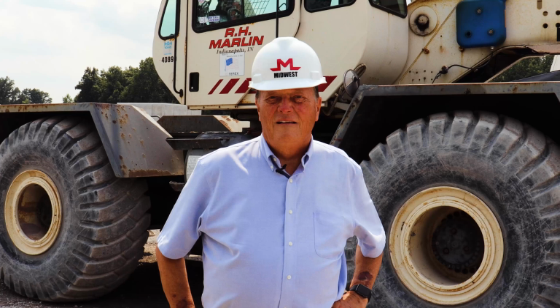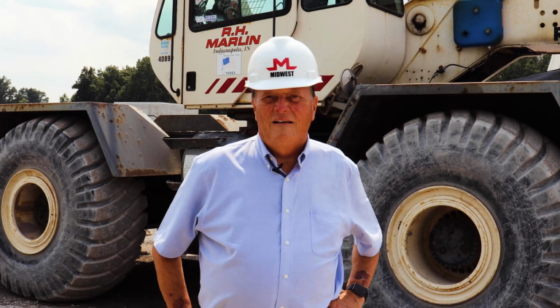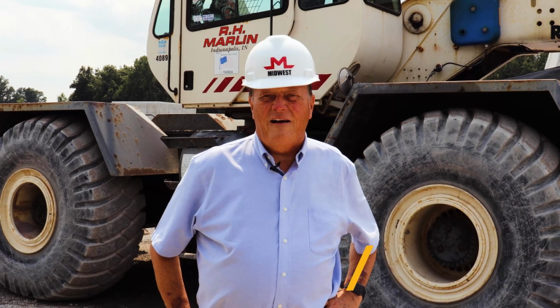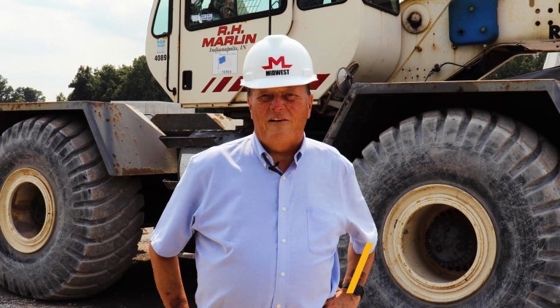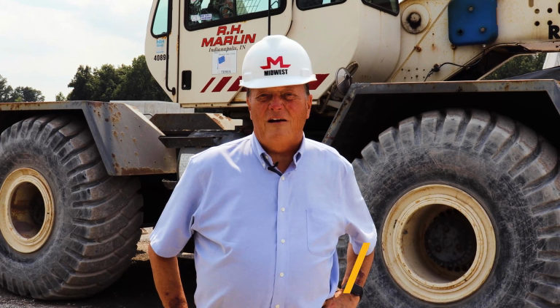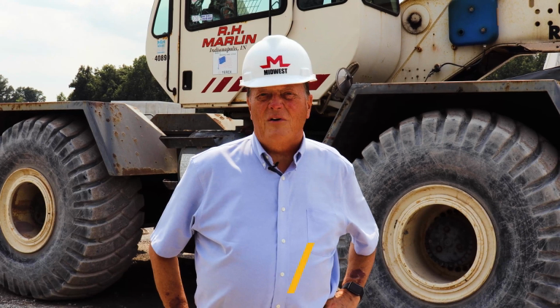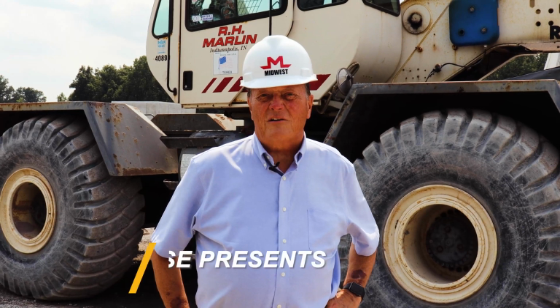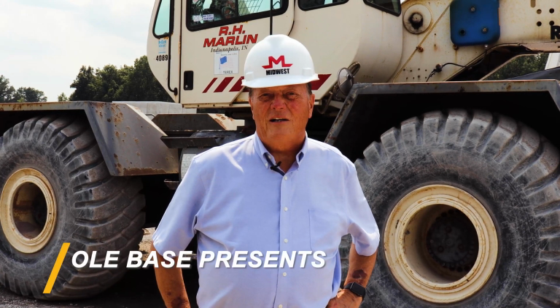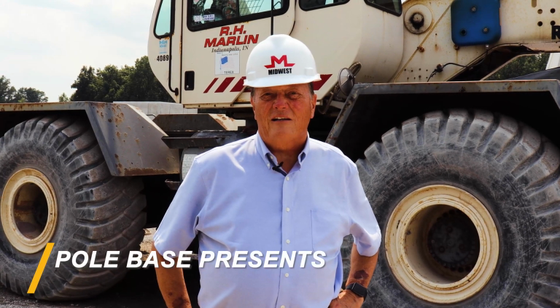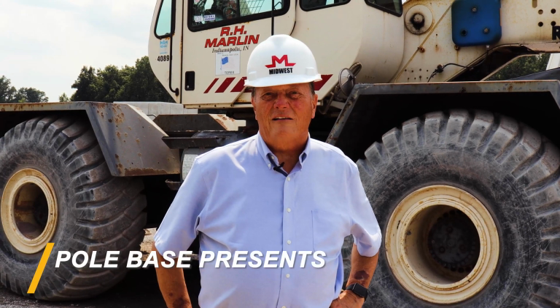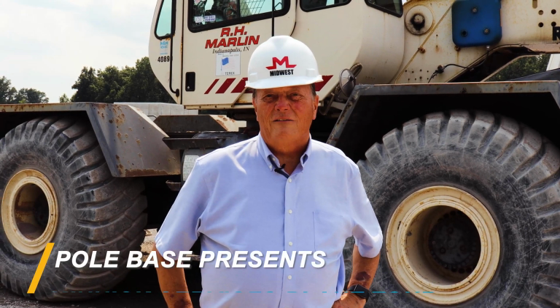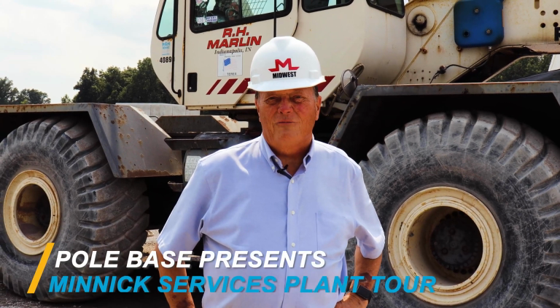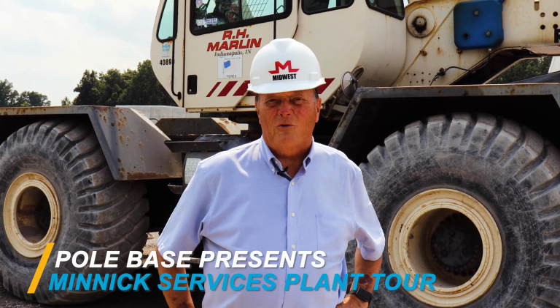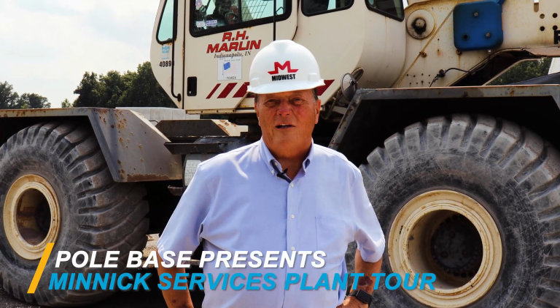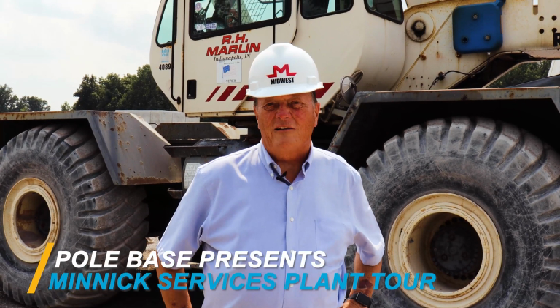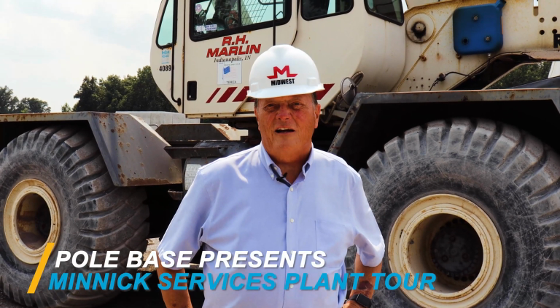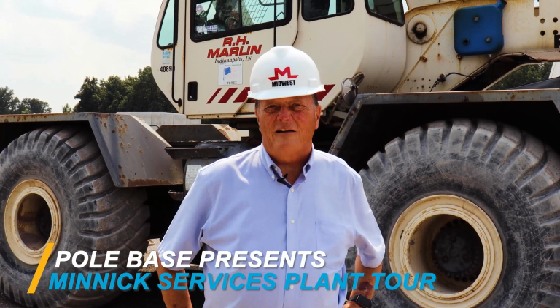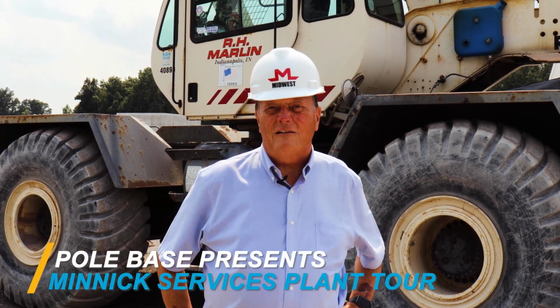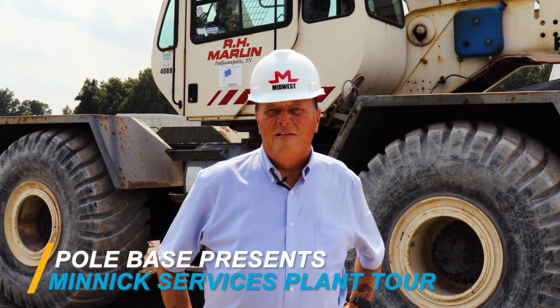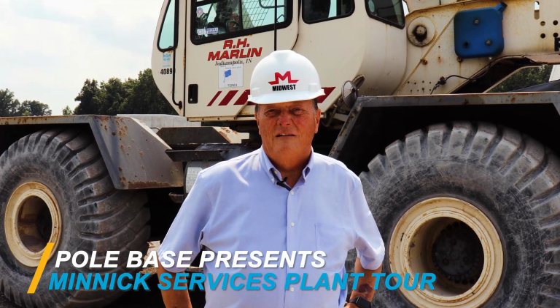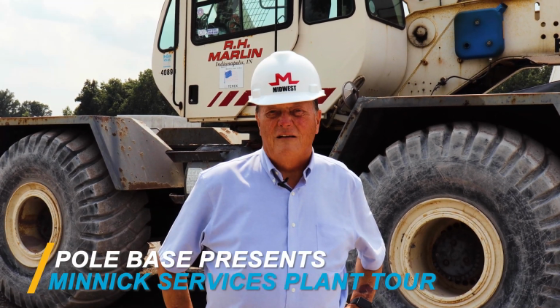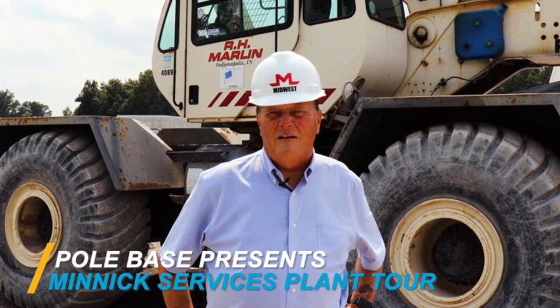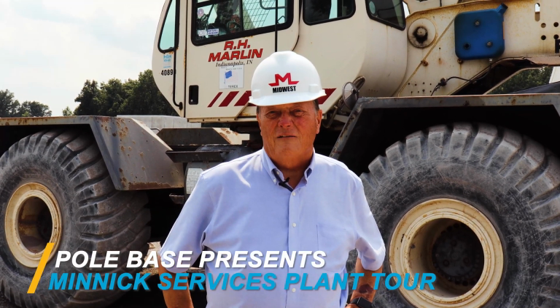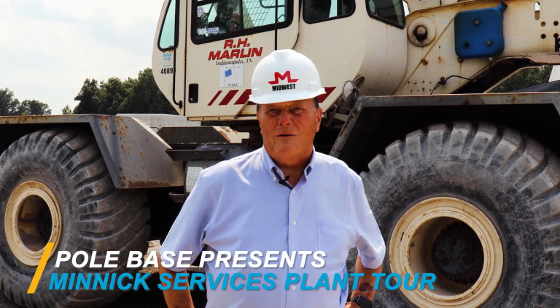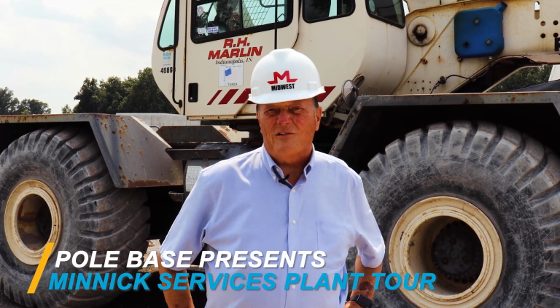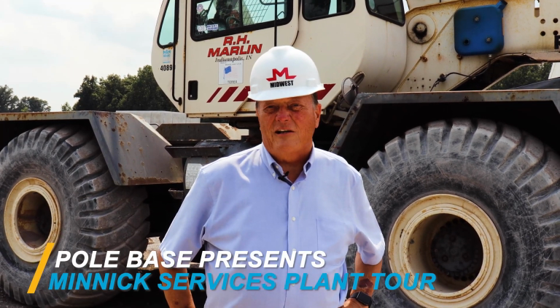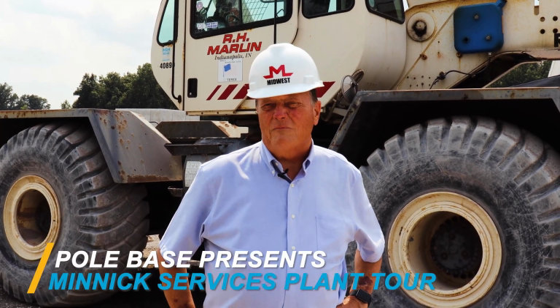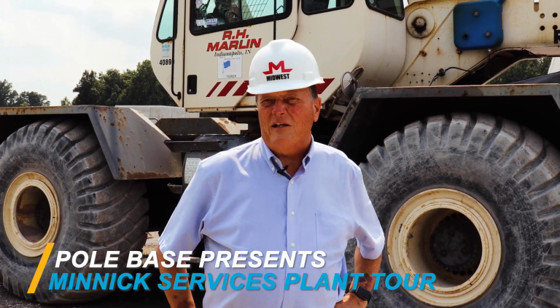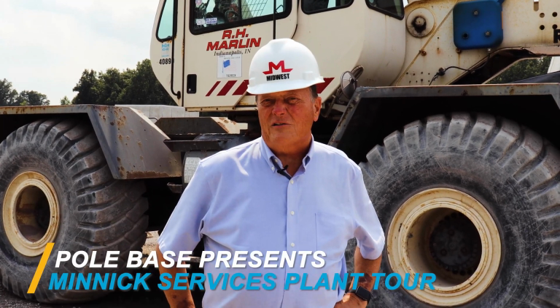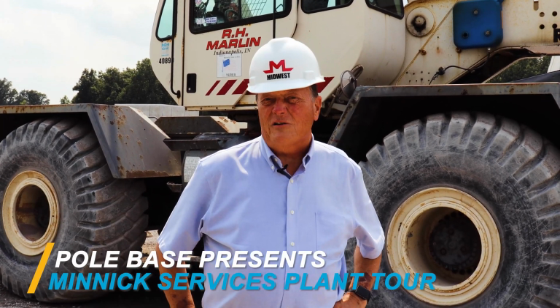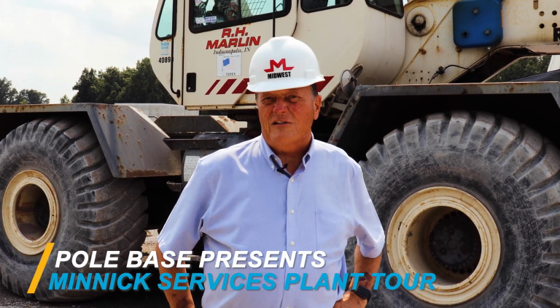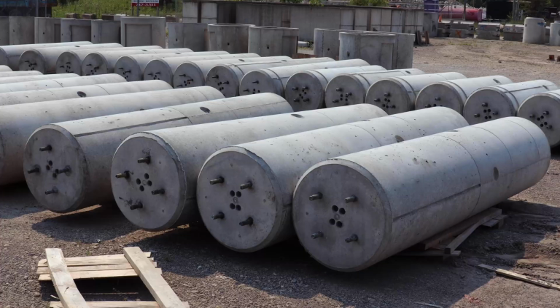Hi there, I'm Mark Minnick, Fort Wayne, Indiana, representing Minnick Services.